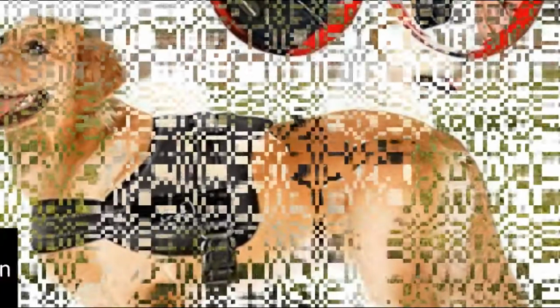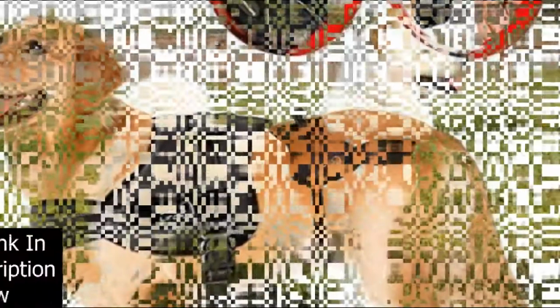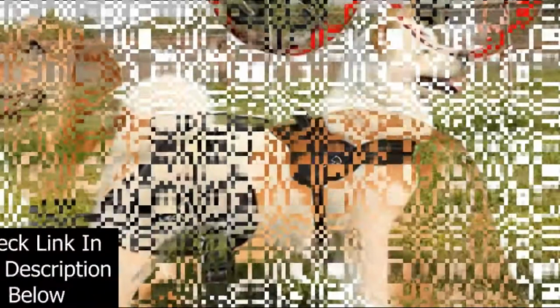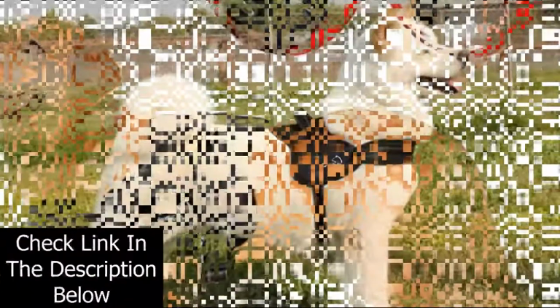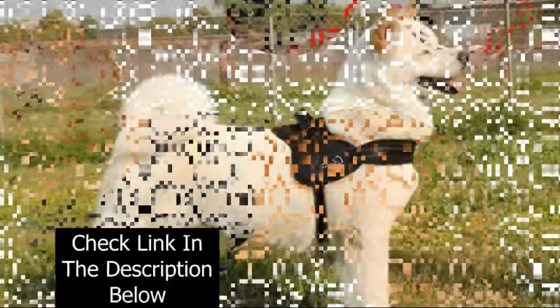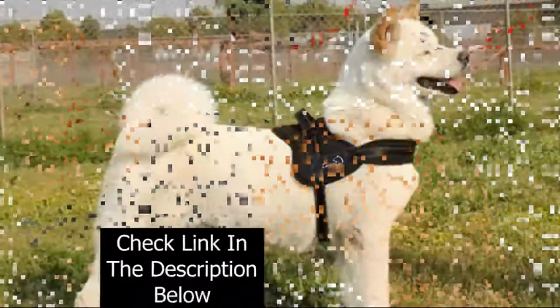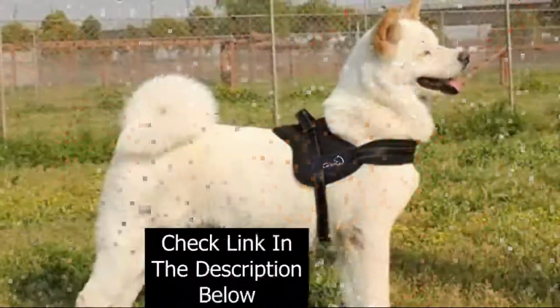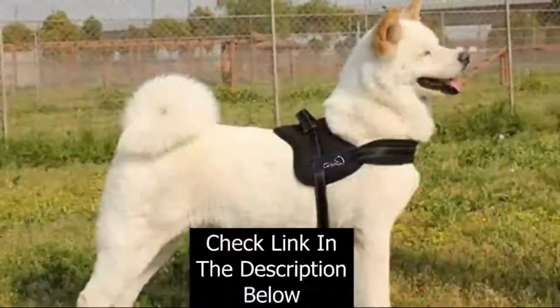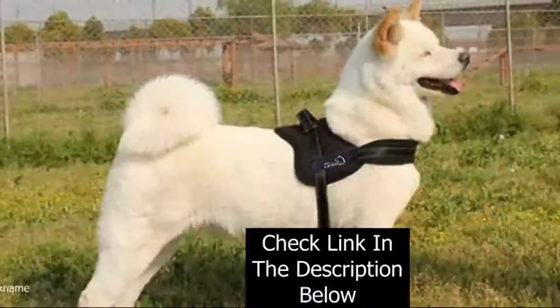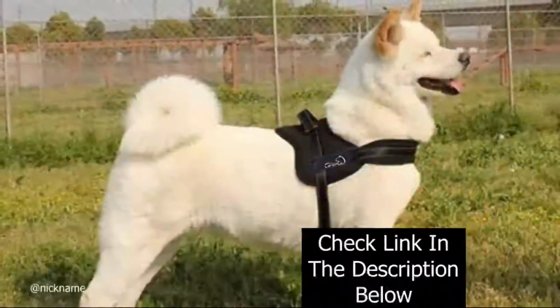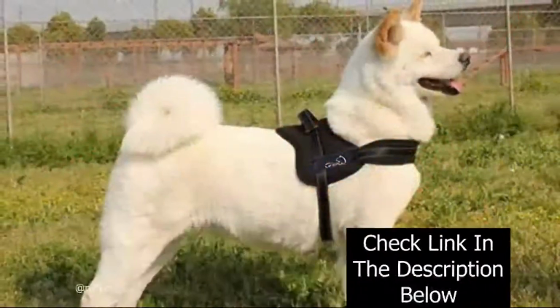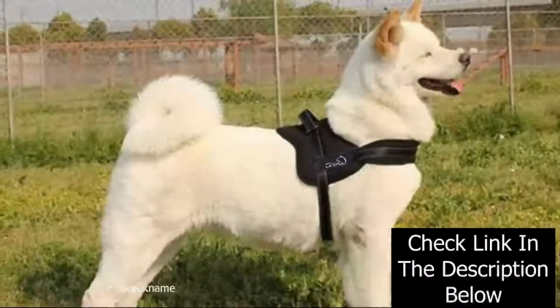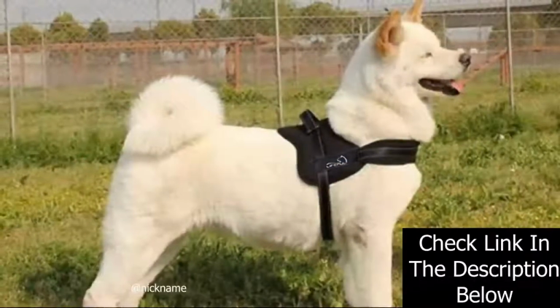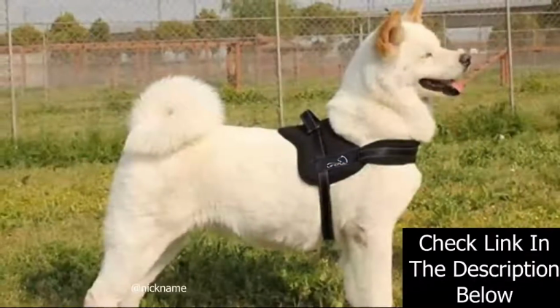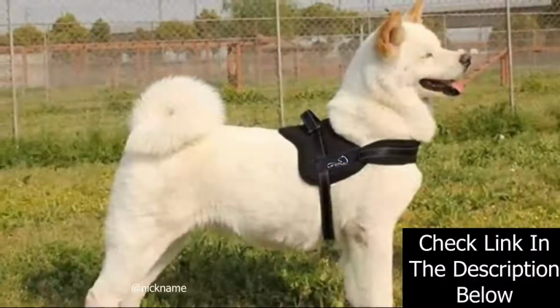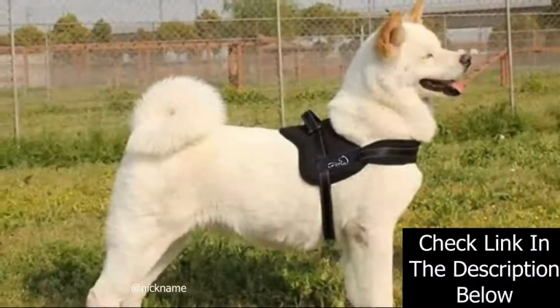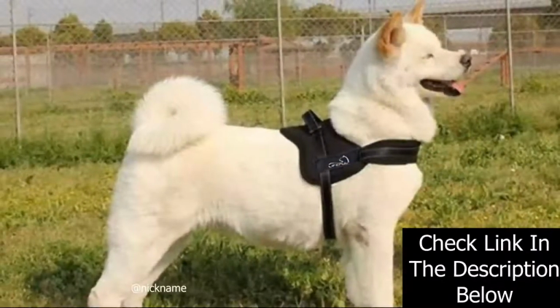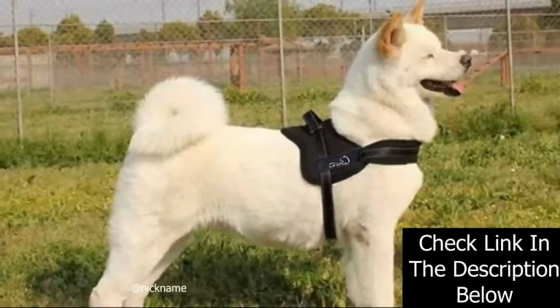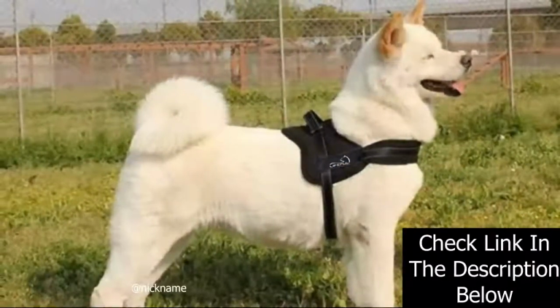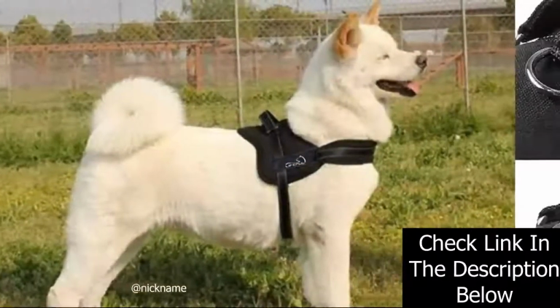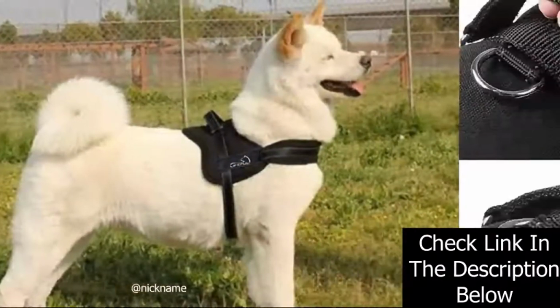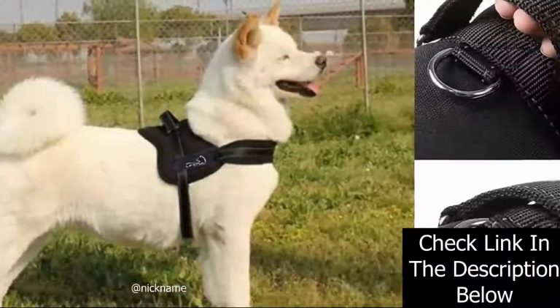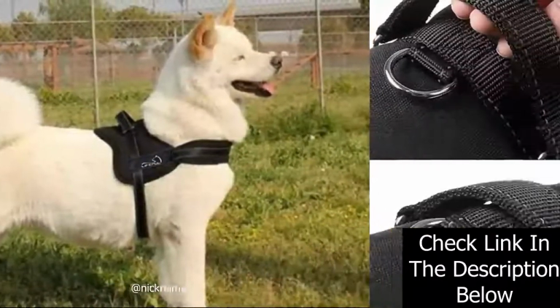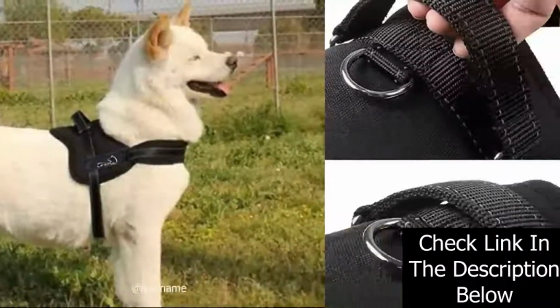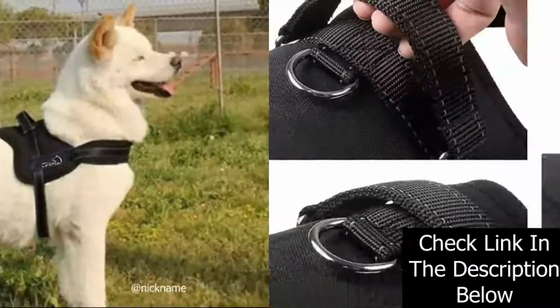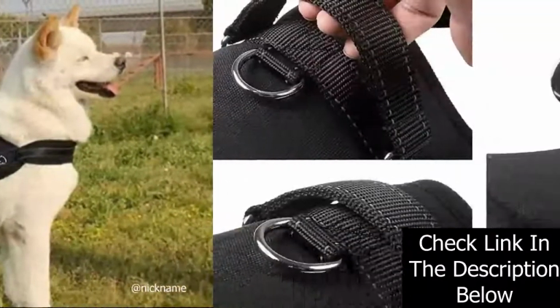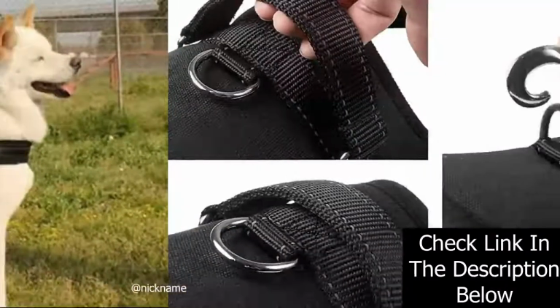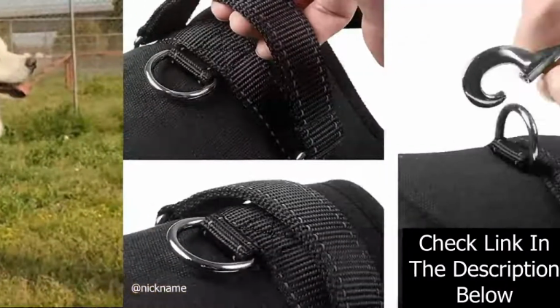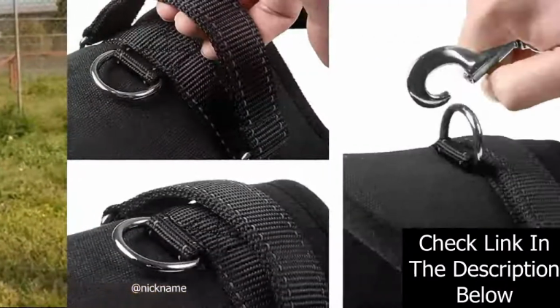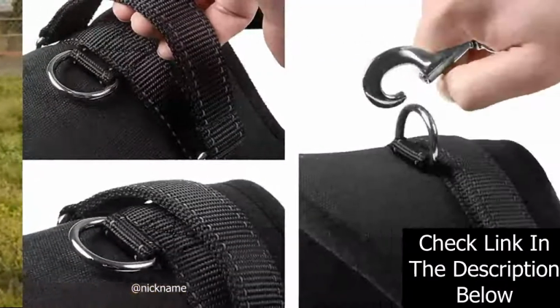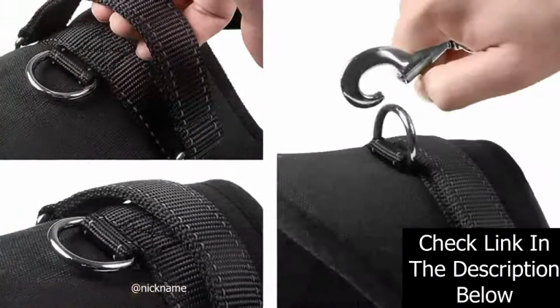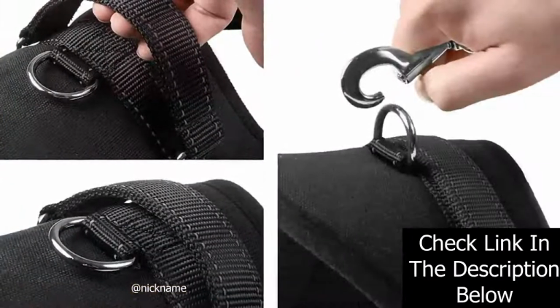Hope this video will help you to choose the best product for your dog. Thank you for watching.